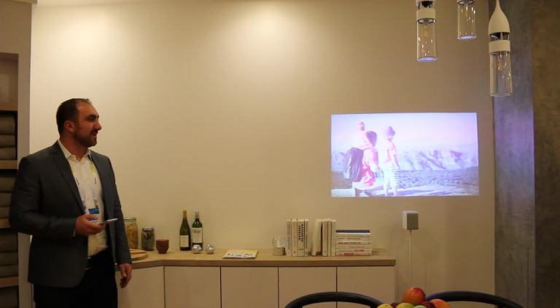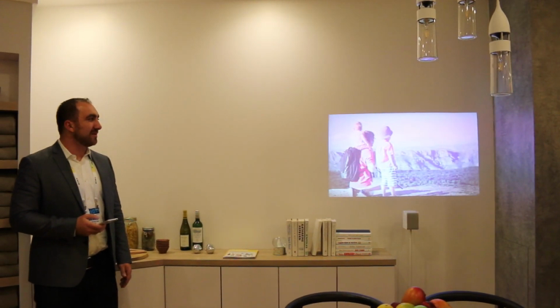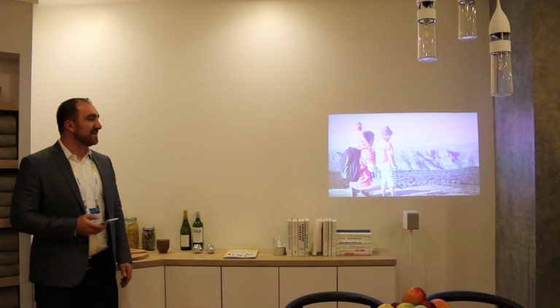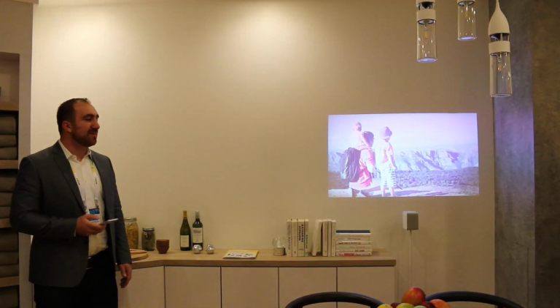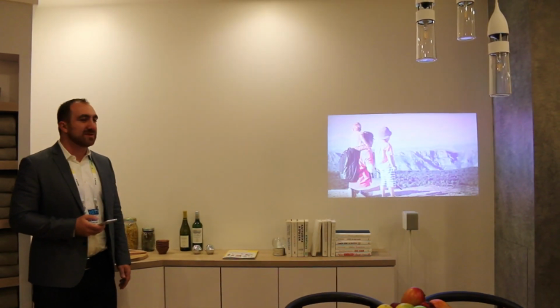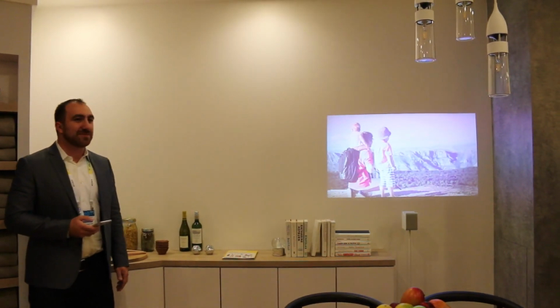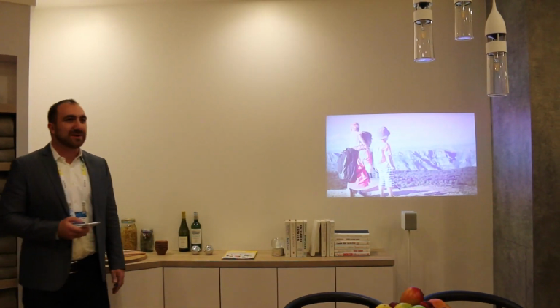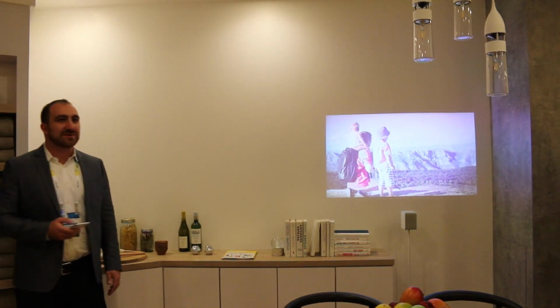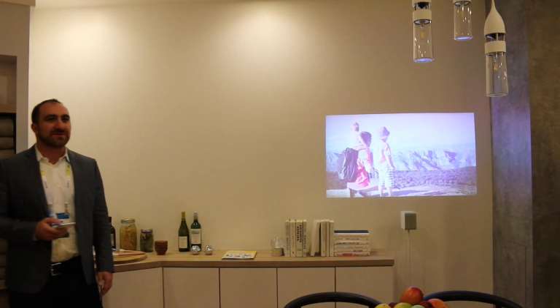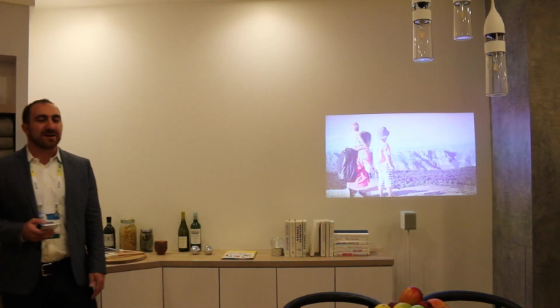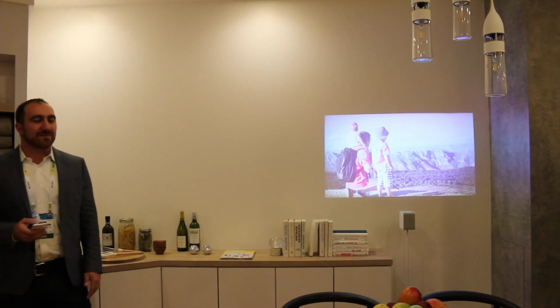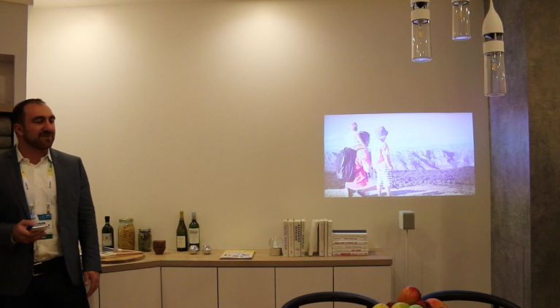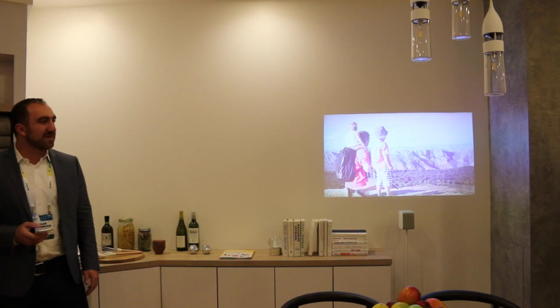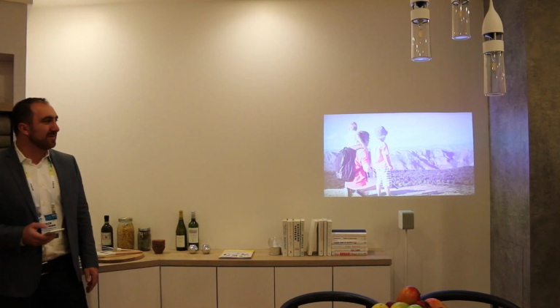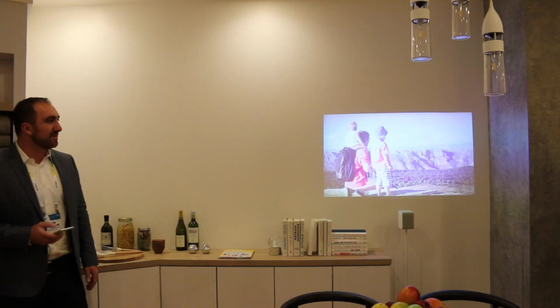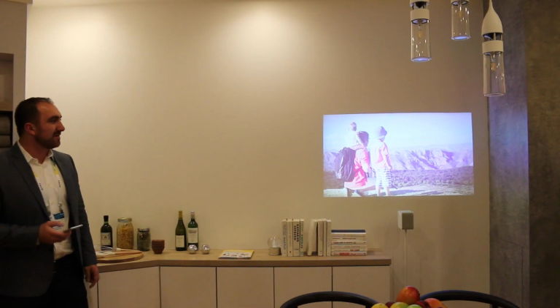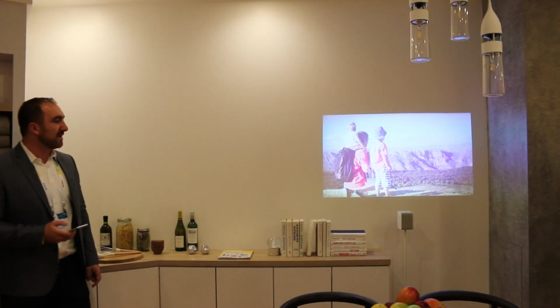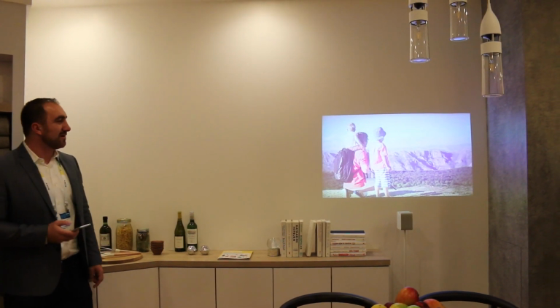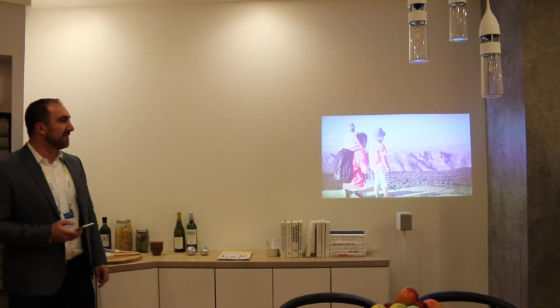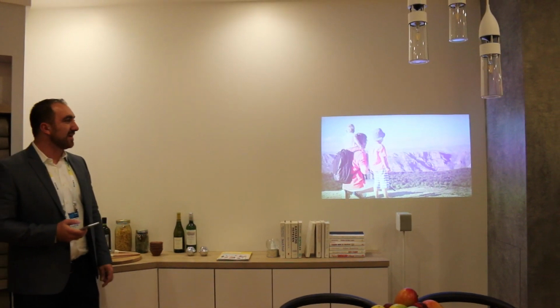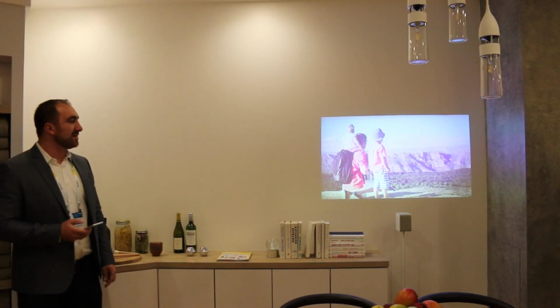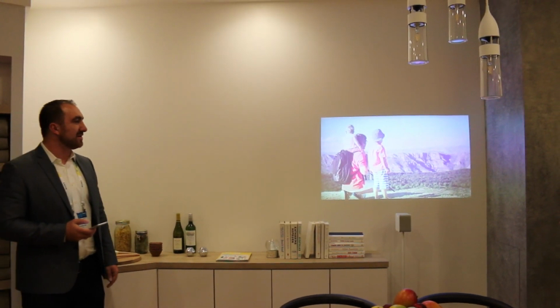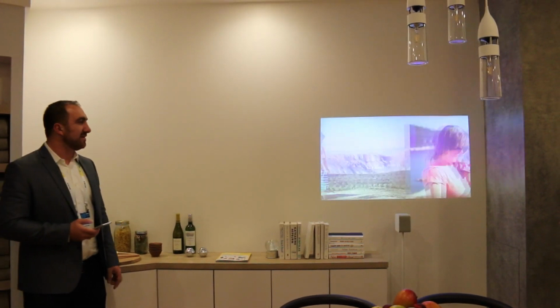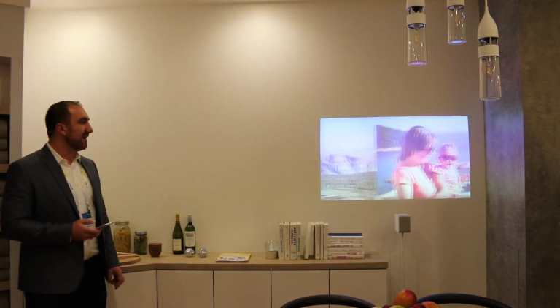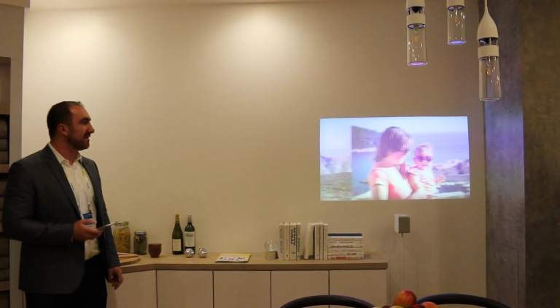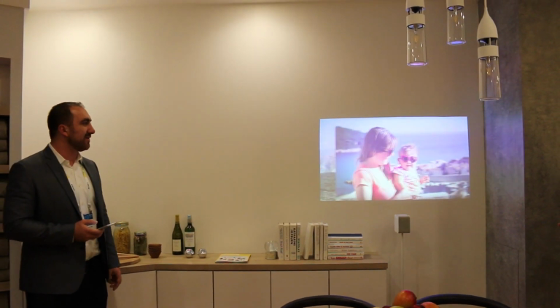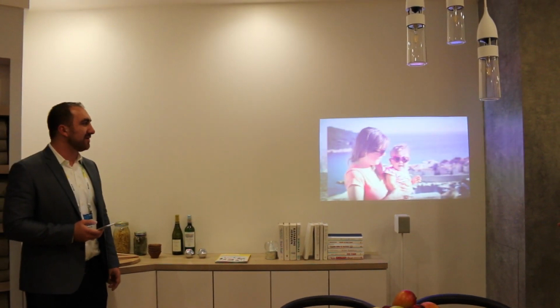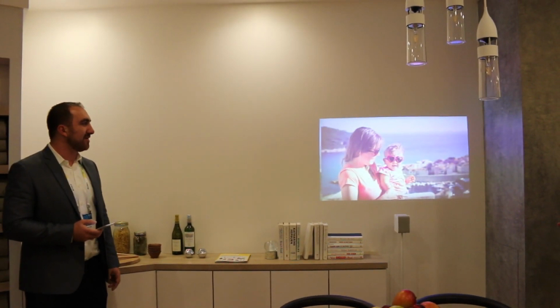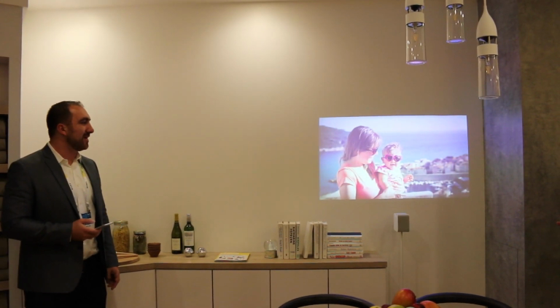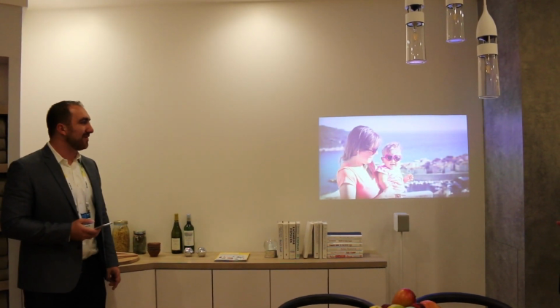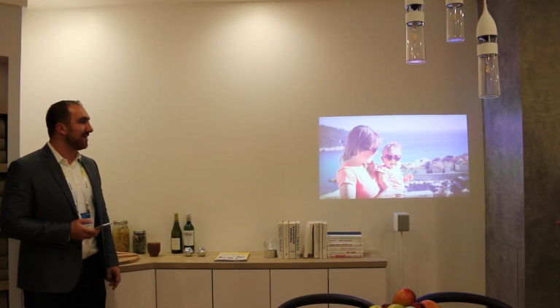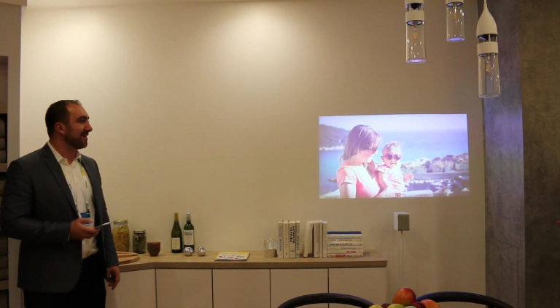Another example is some pictures I've taken with my phone. I go on vacation and I can view them right over here.